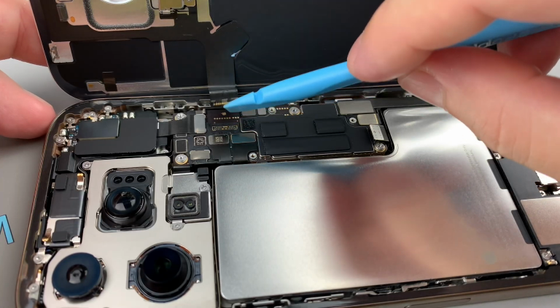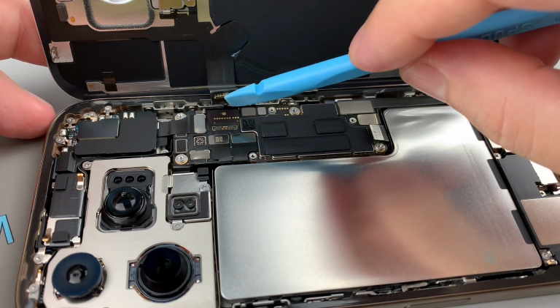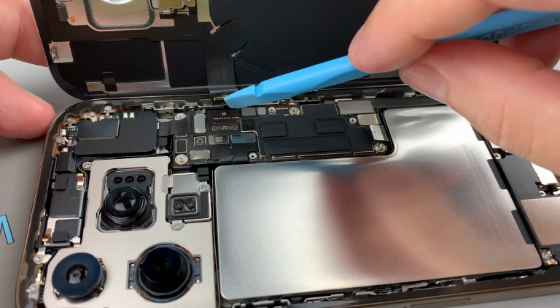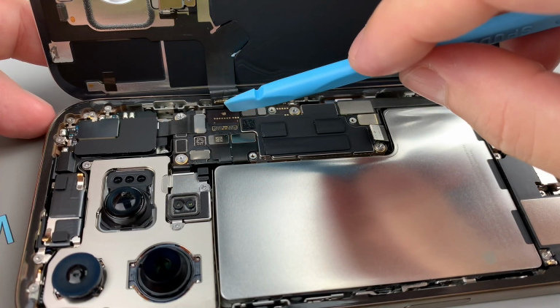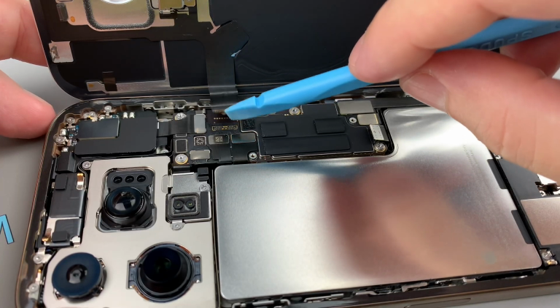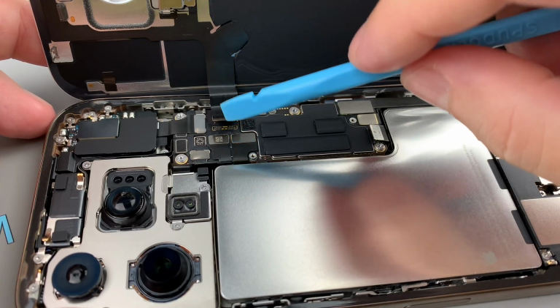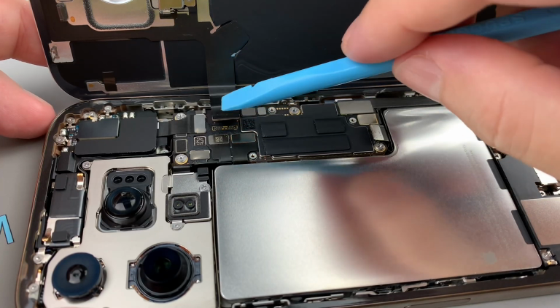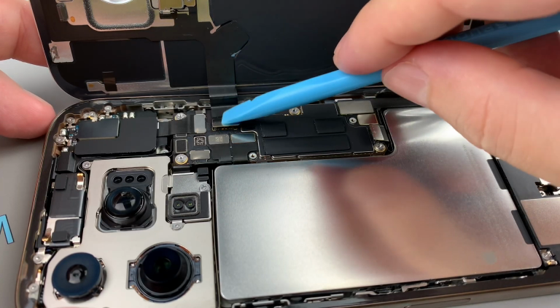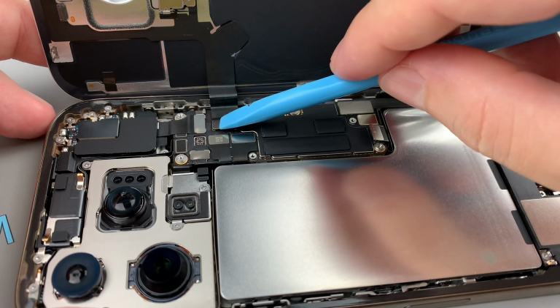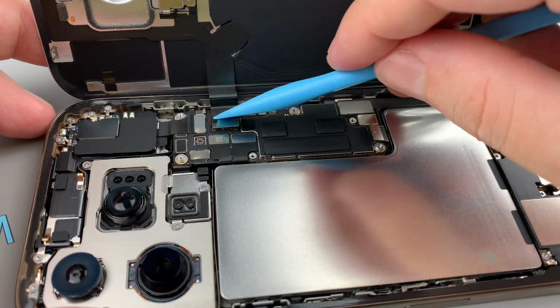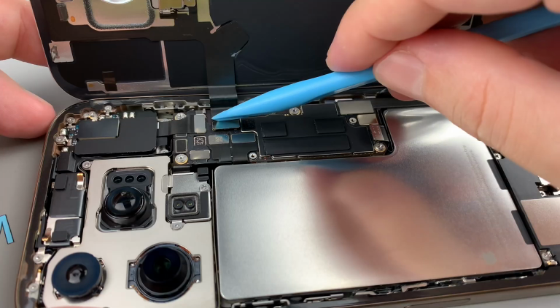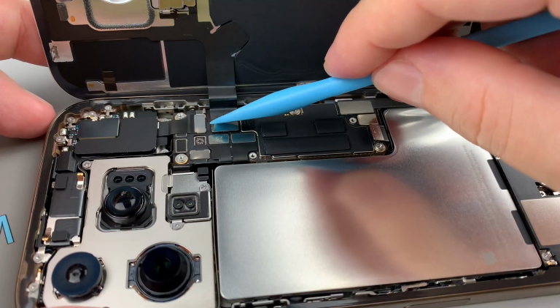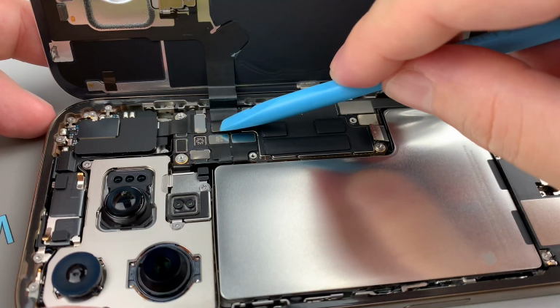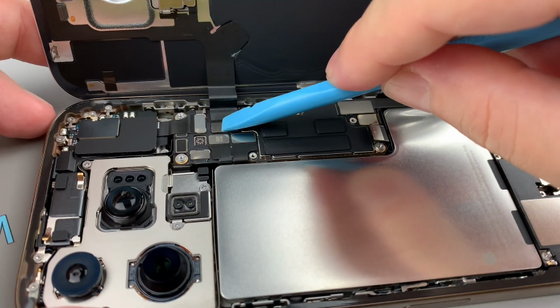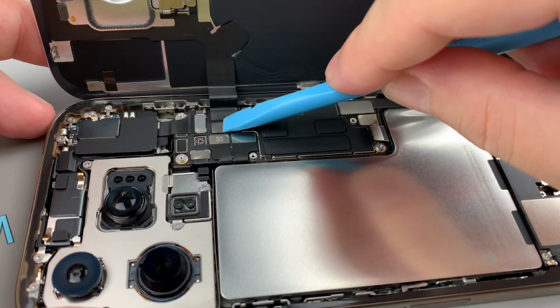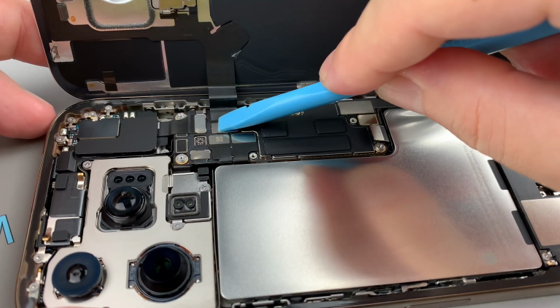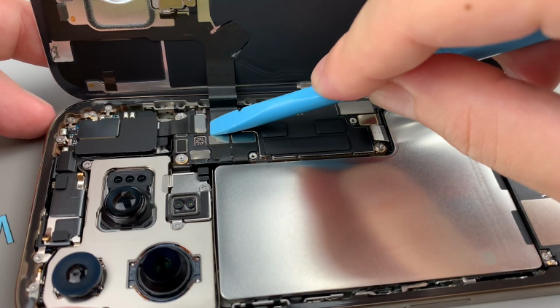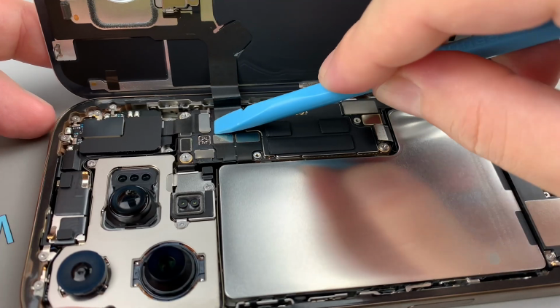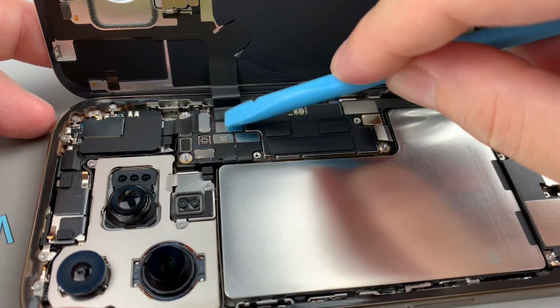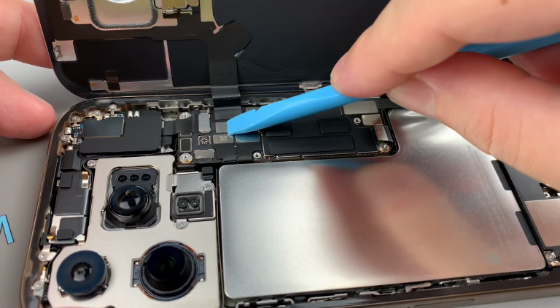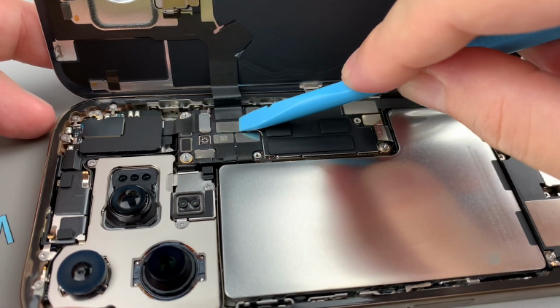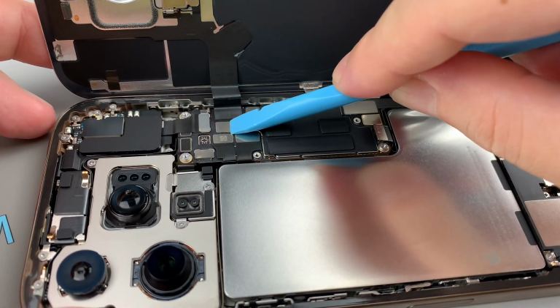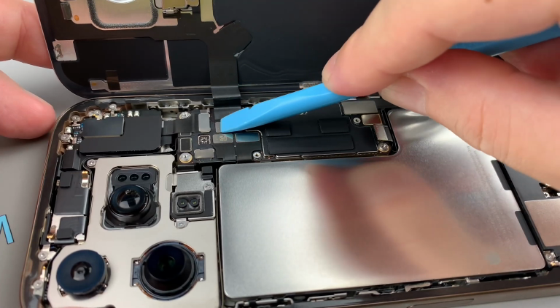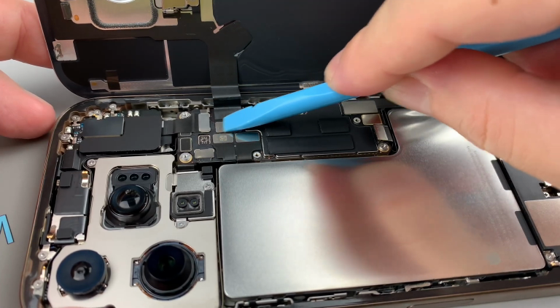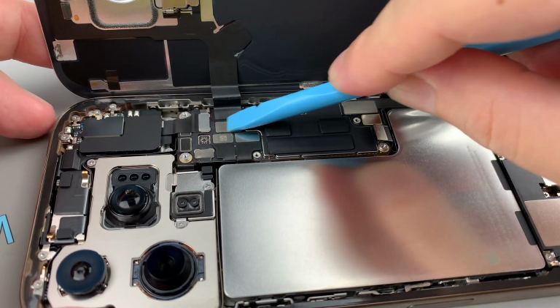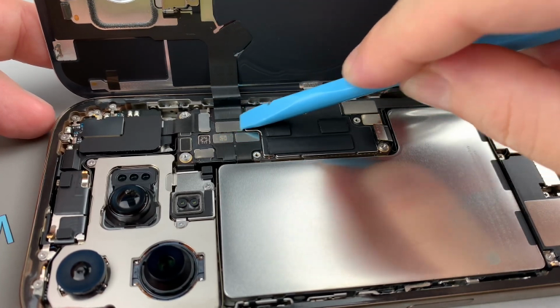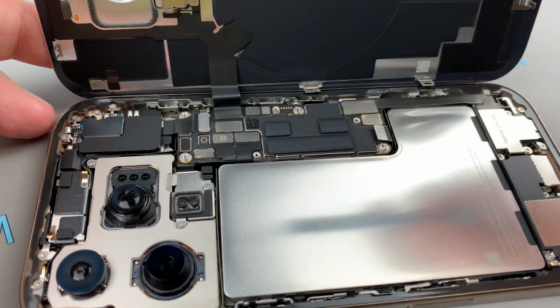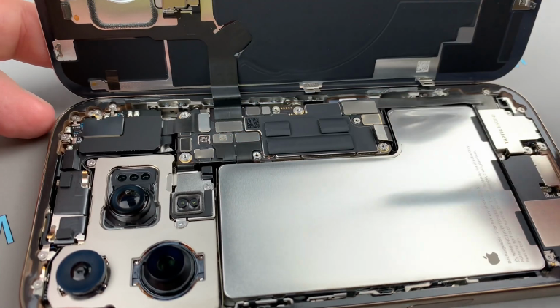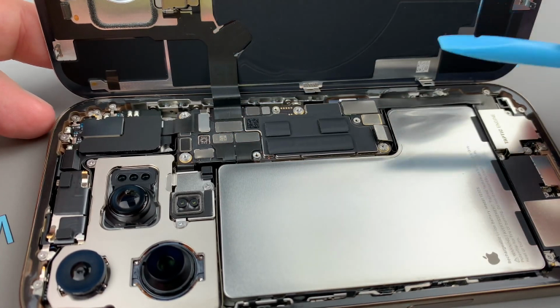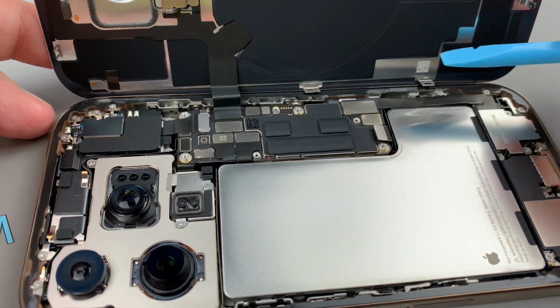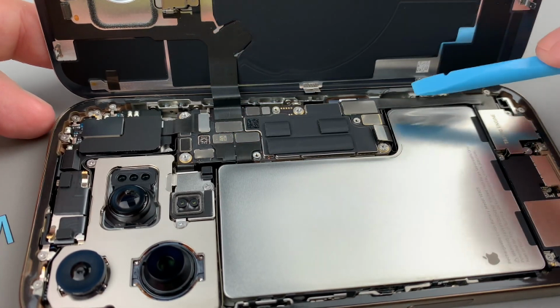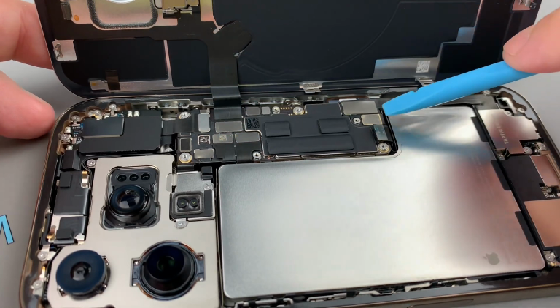Reconnect the back glass cable first, then the battery, and tighten the screws to hold them in place.